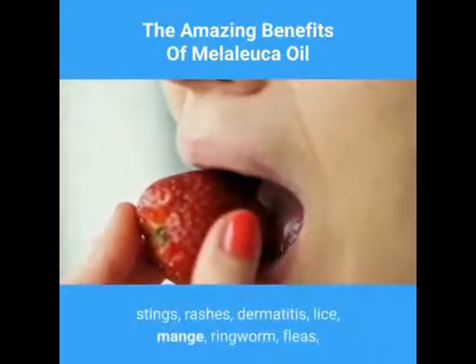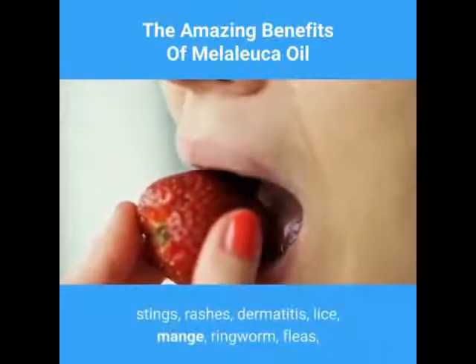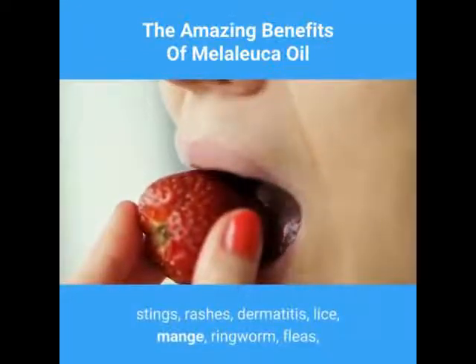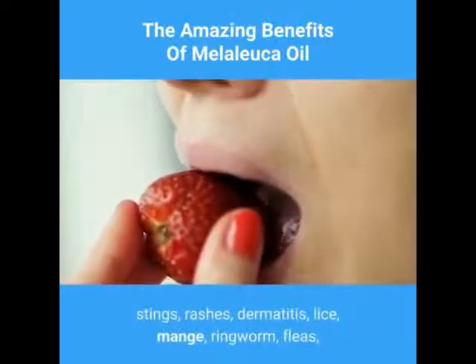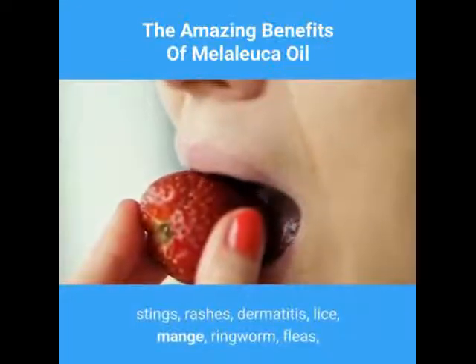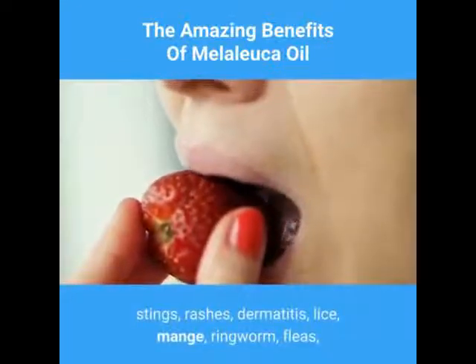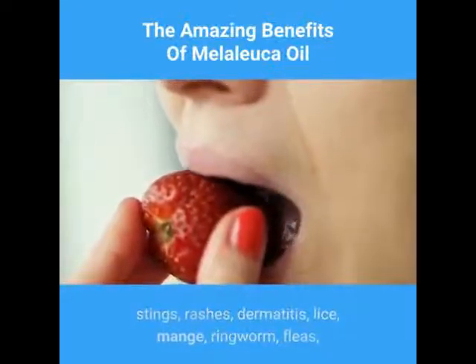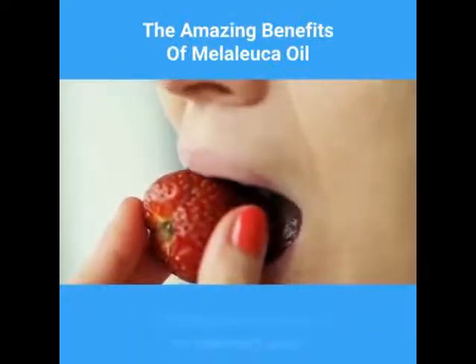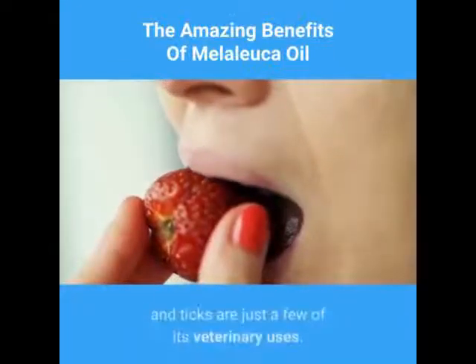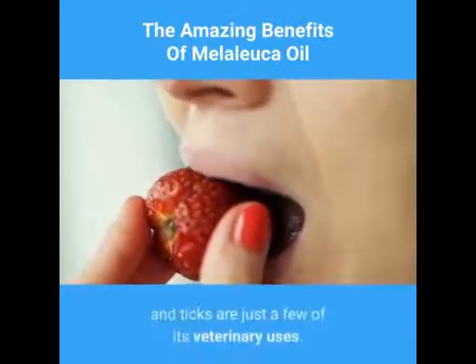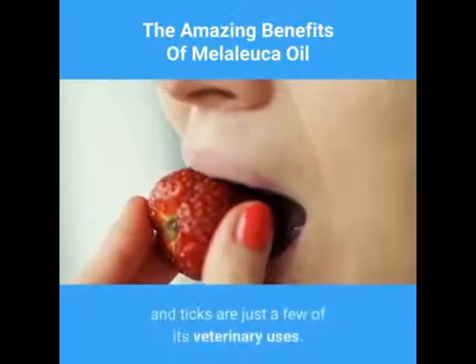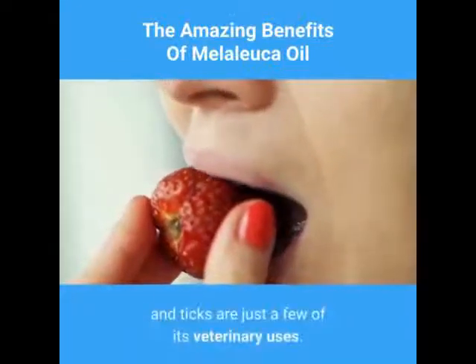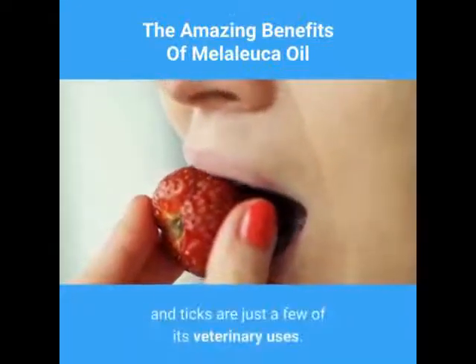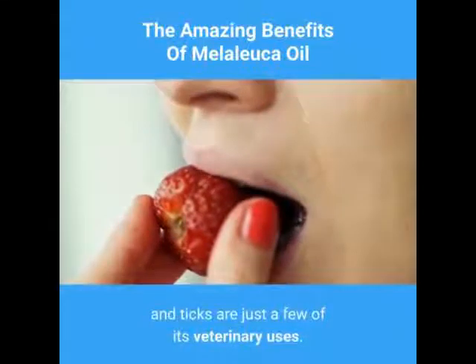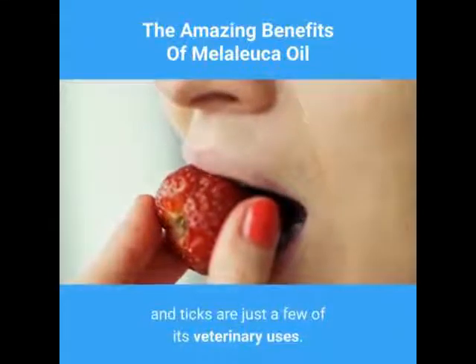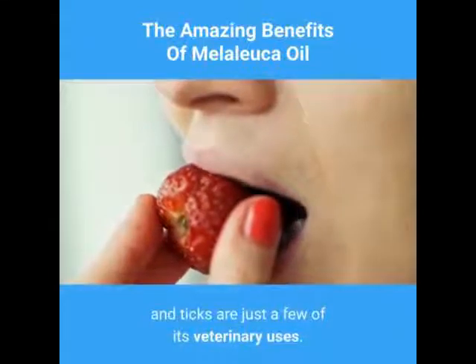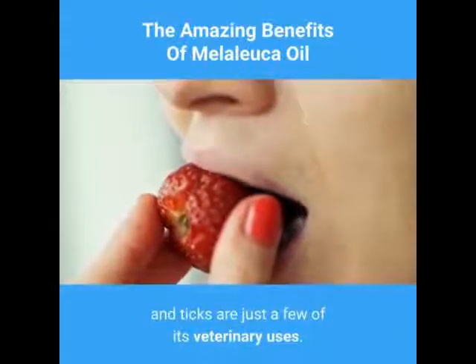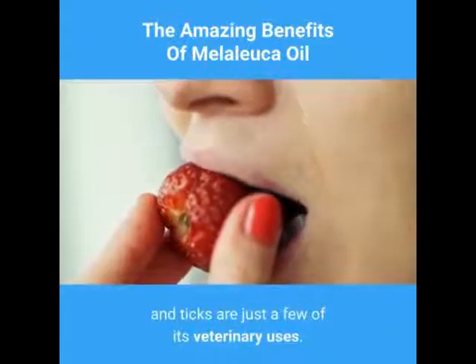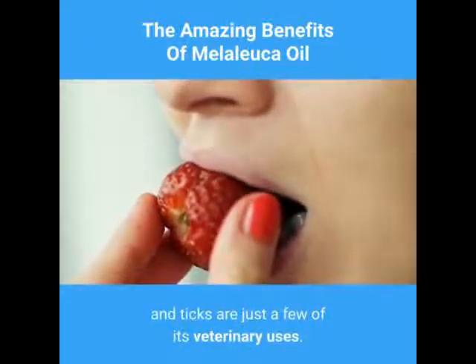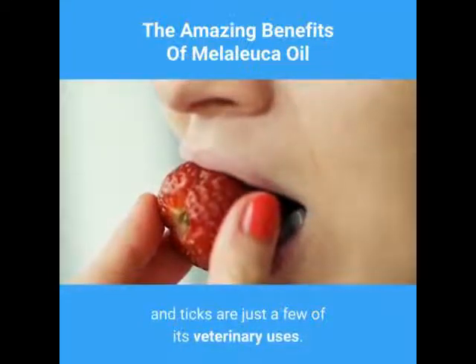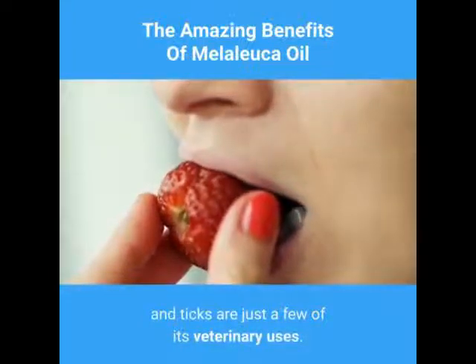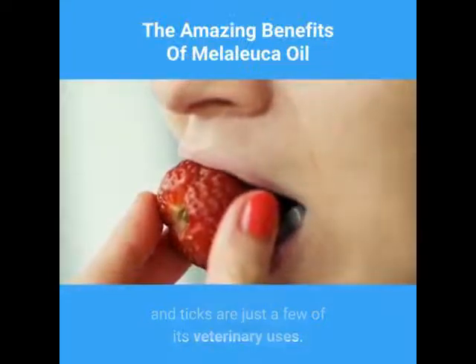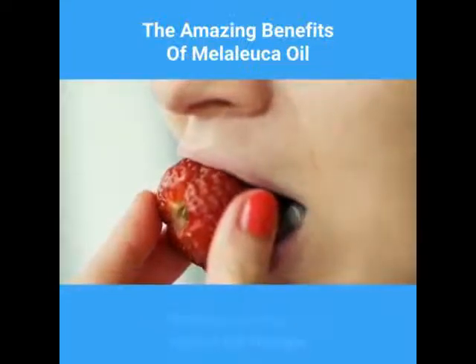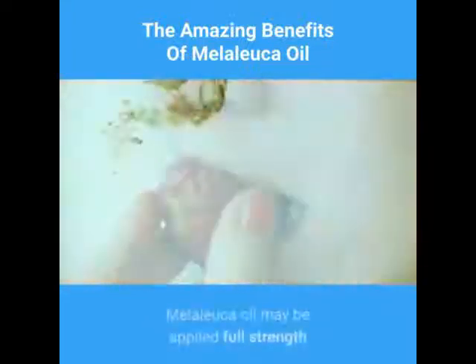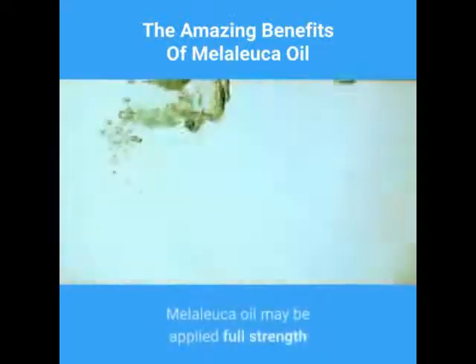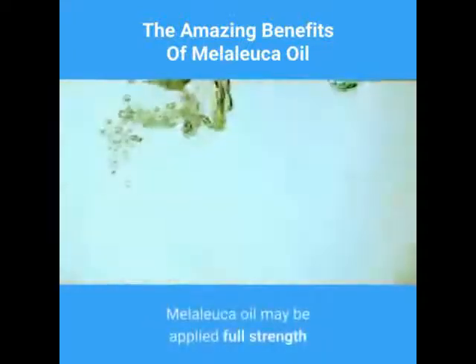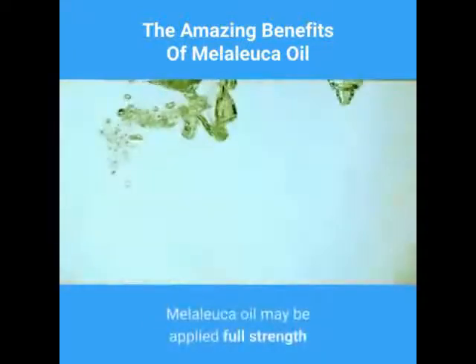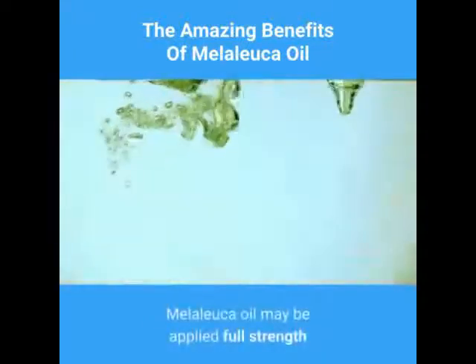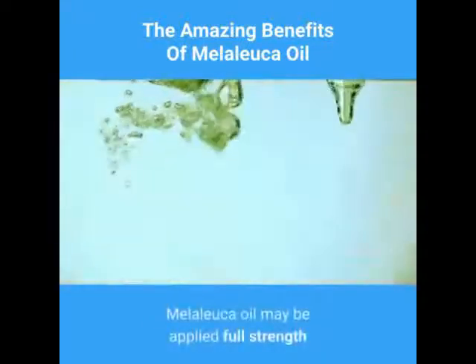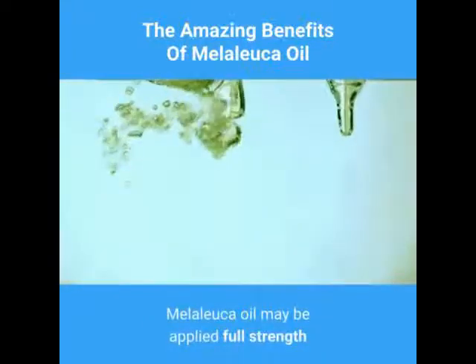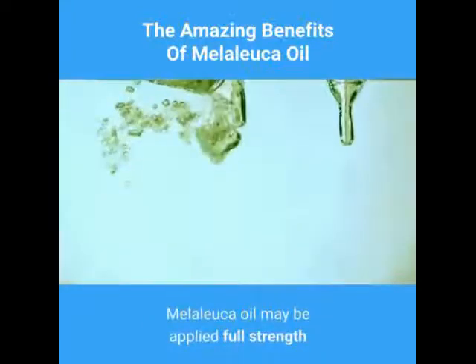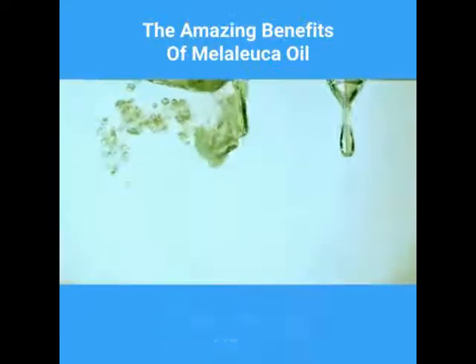Tea tree oil can also be used for animals. Bites, cuts, stings, rashes, dermatitis, lice, mange, ringworm, fleas, and ticks are just a few of its veterinary uses.